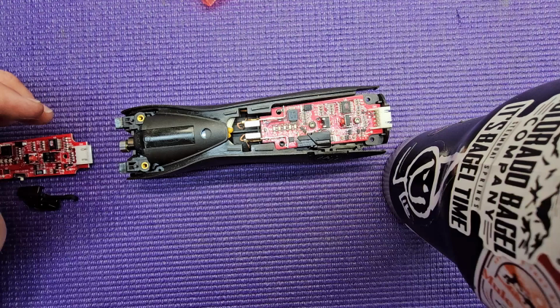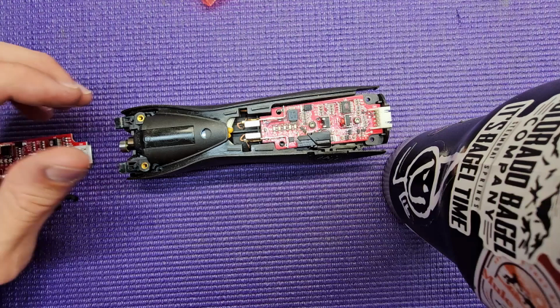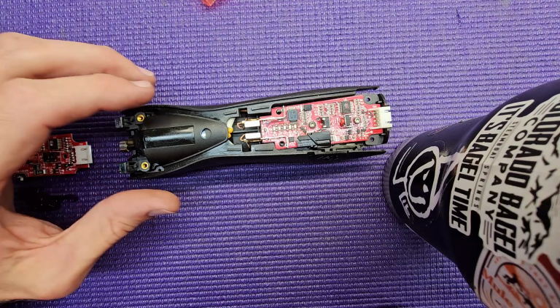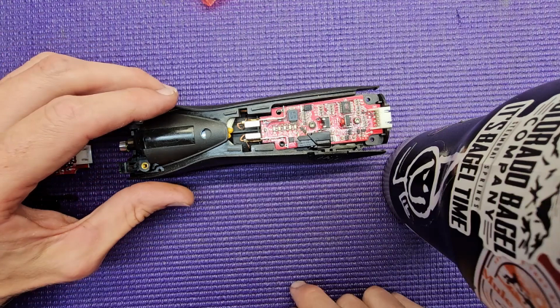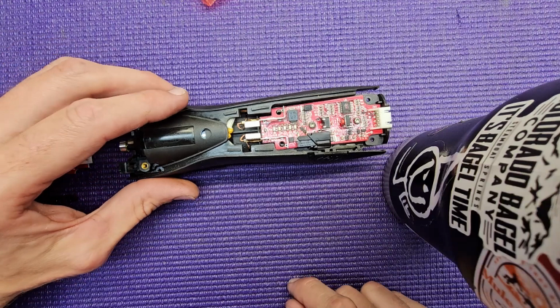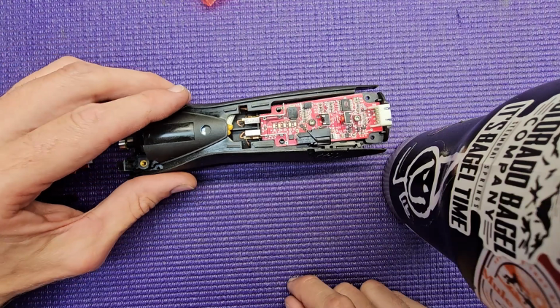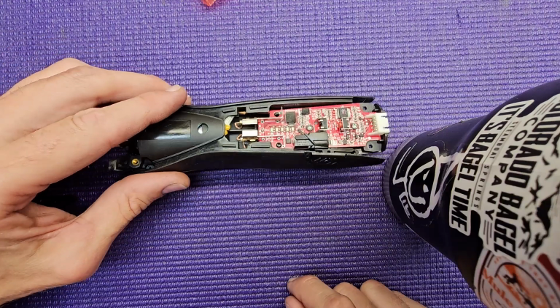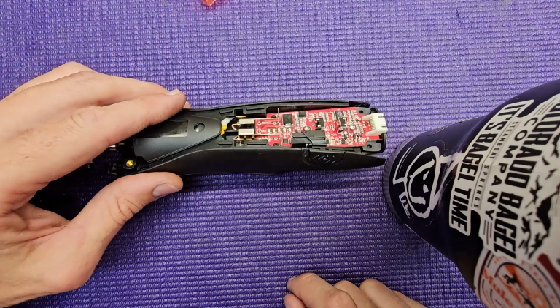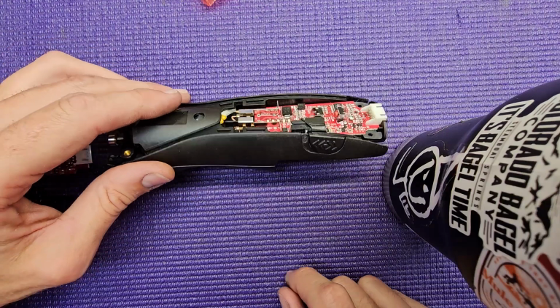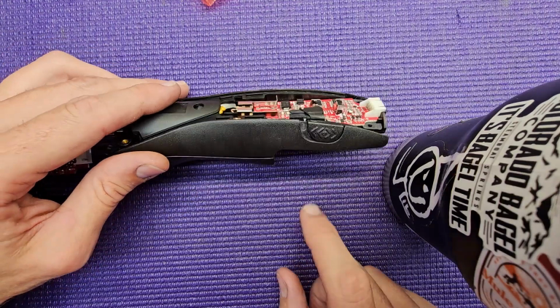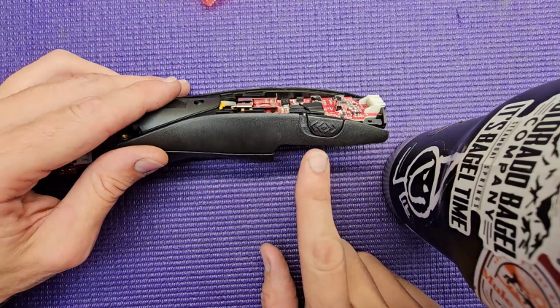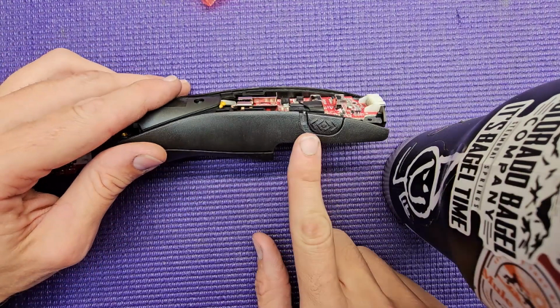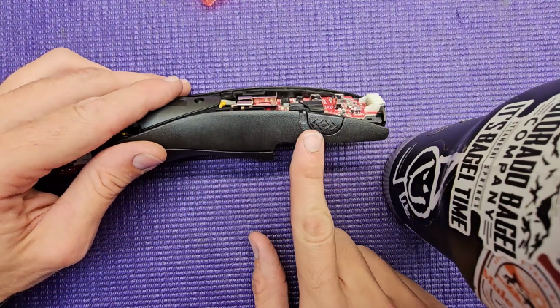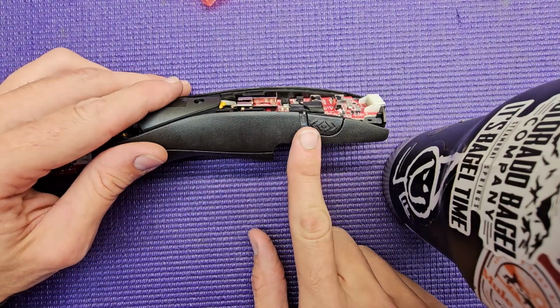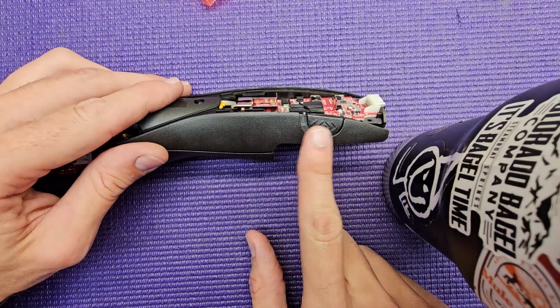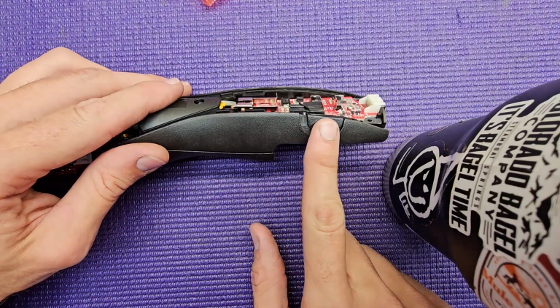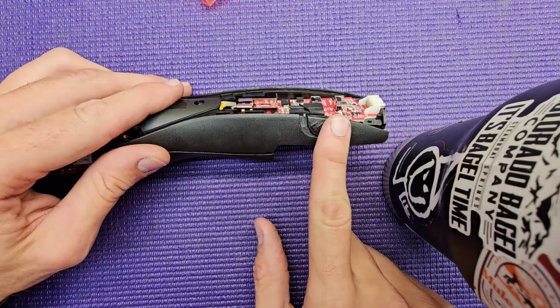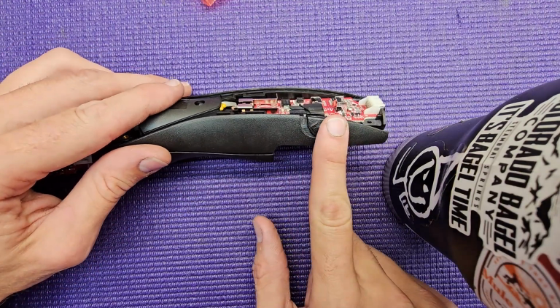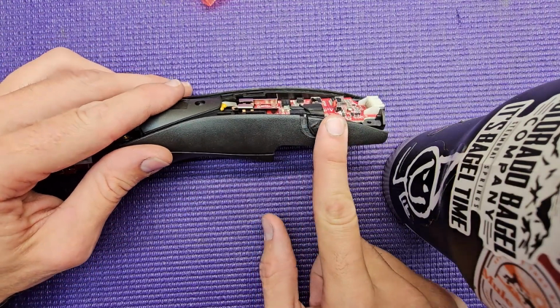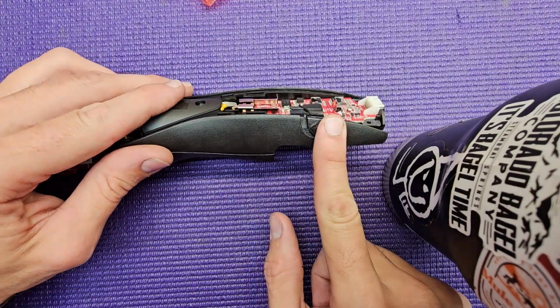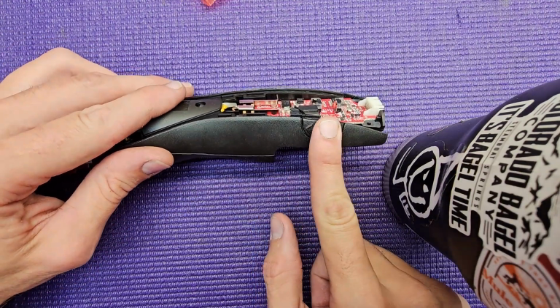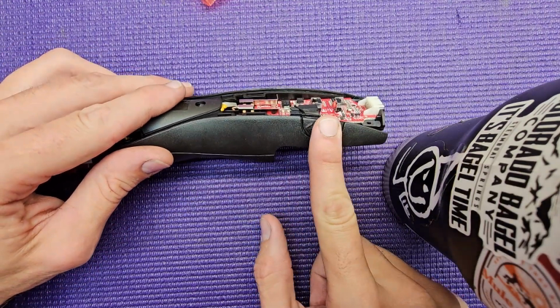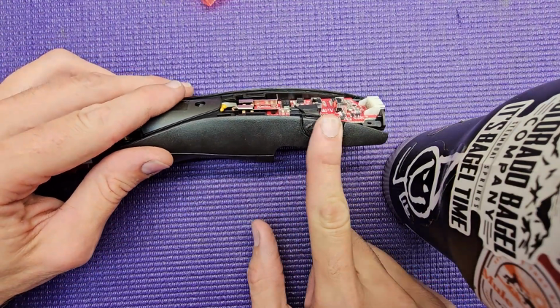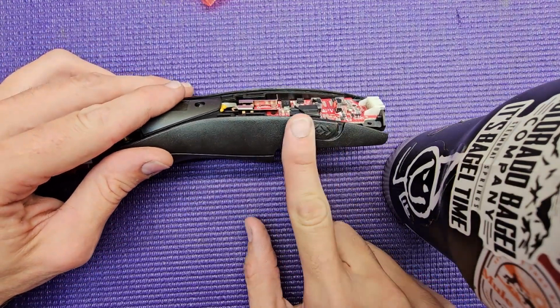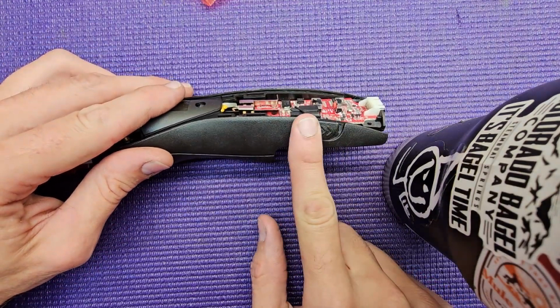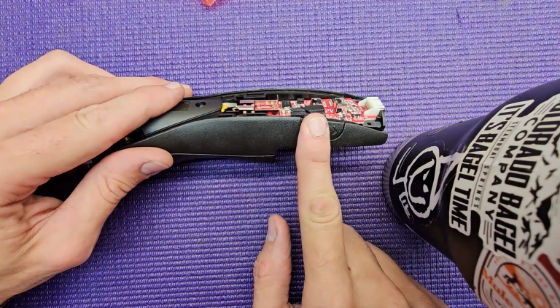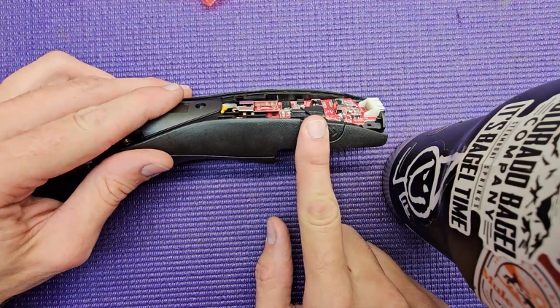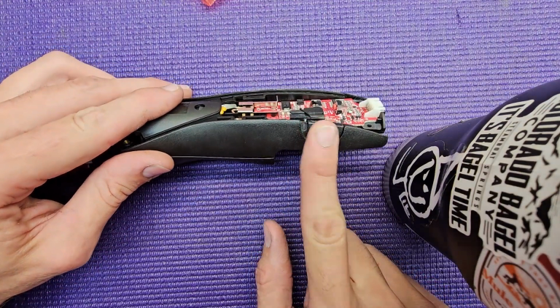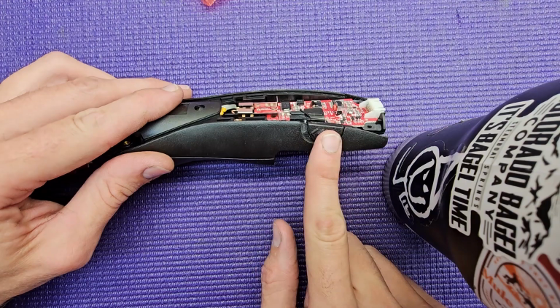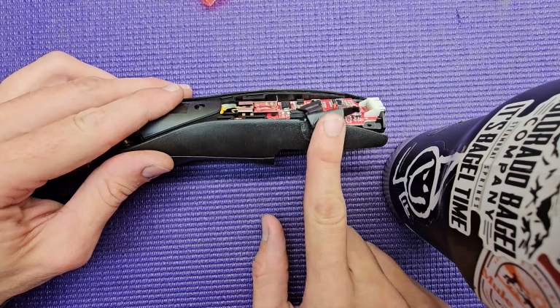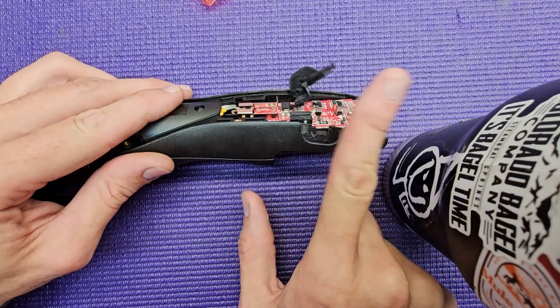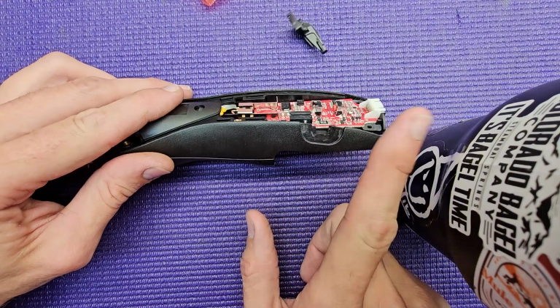Hey Groomers! Tyler from Colorado here to show you that the Andes Pulse redesigned the switch.